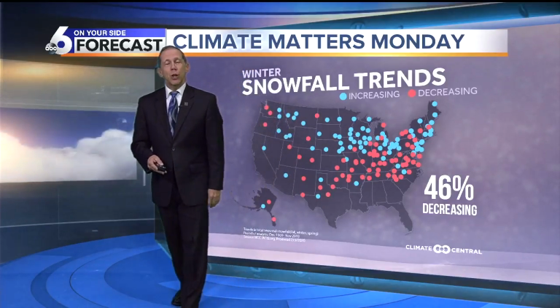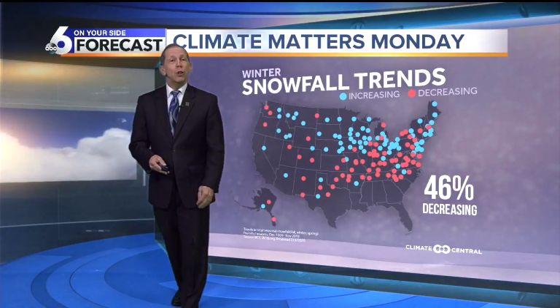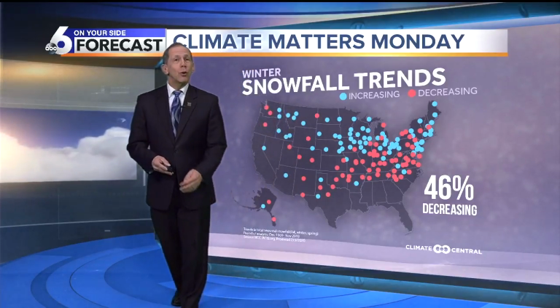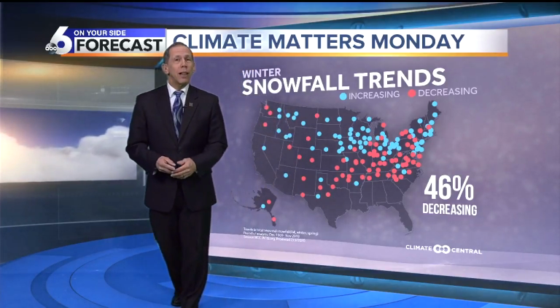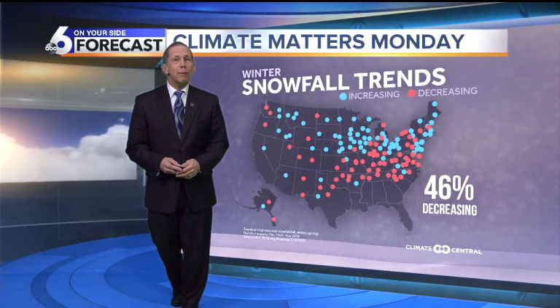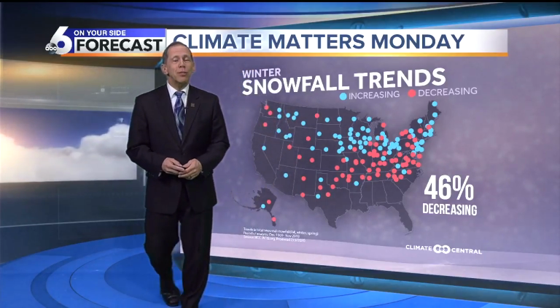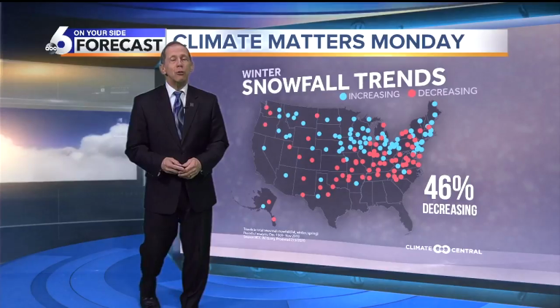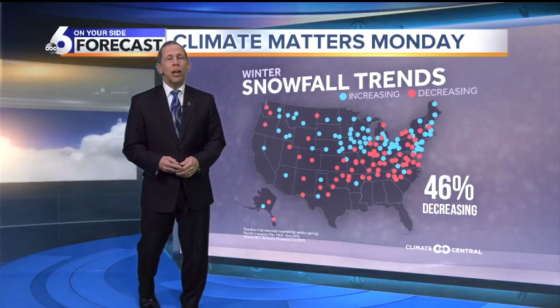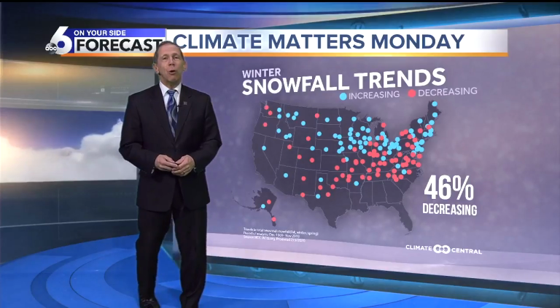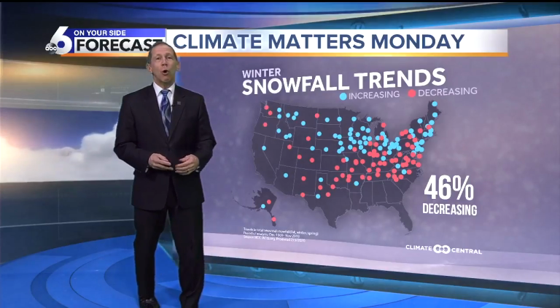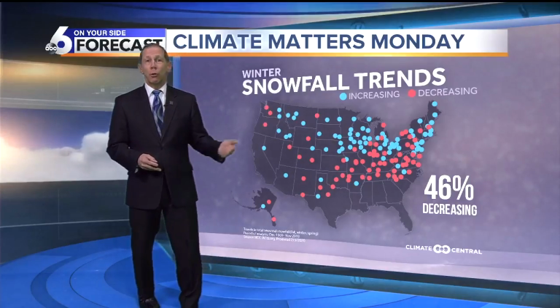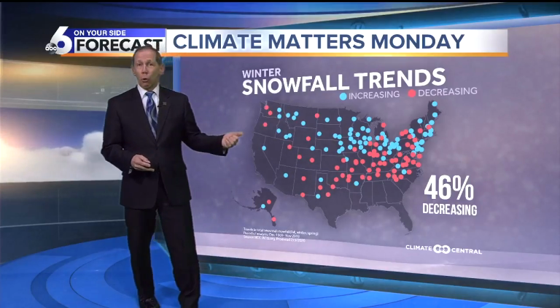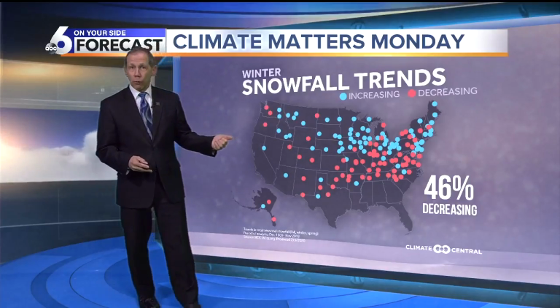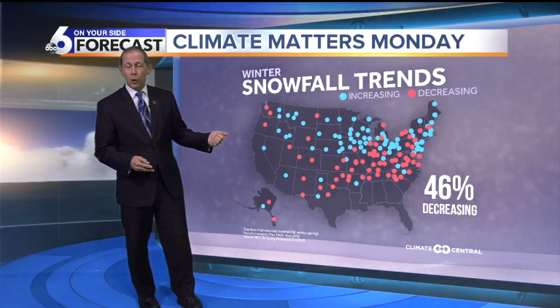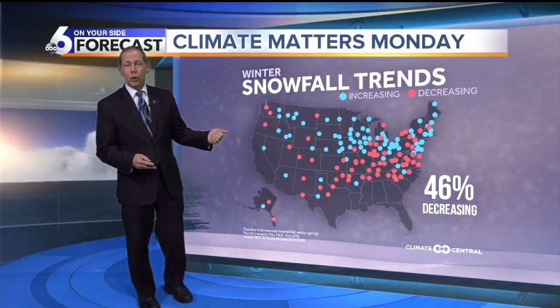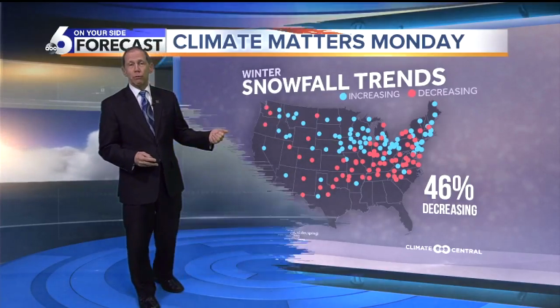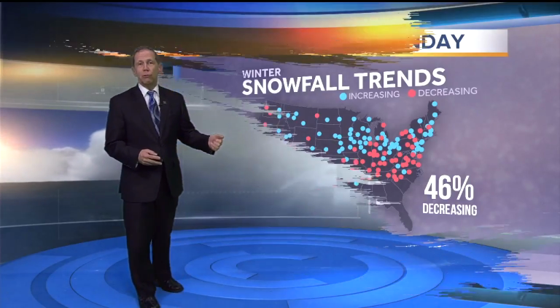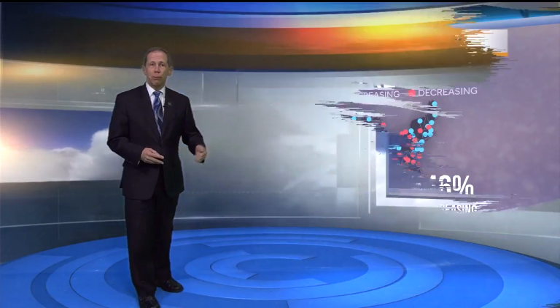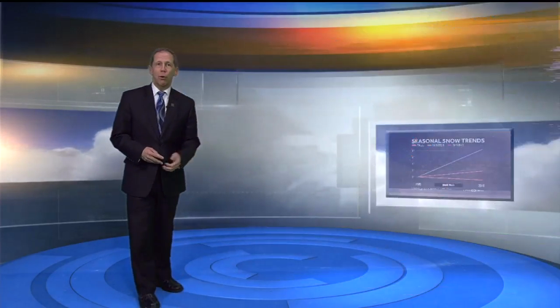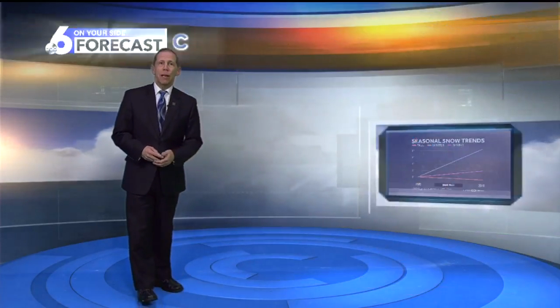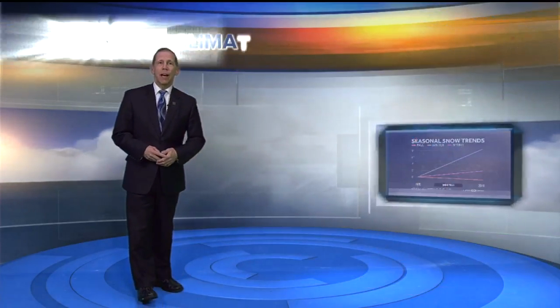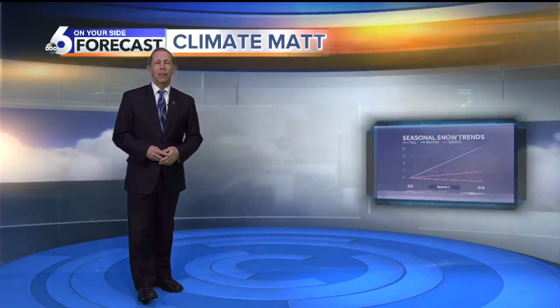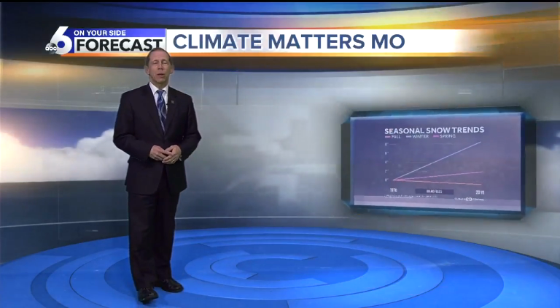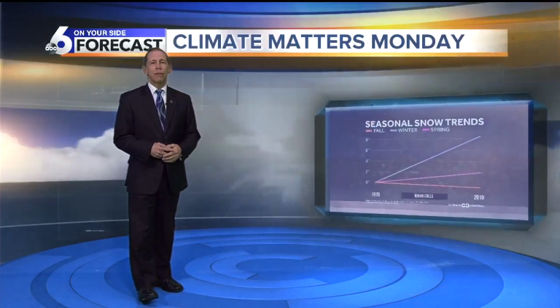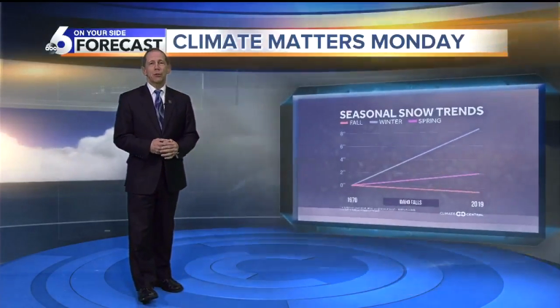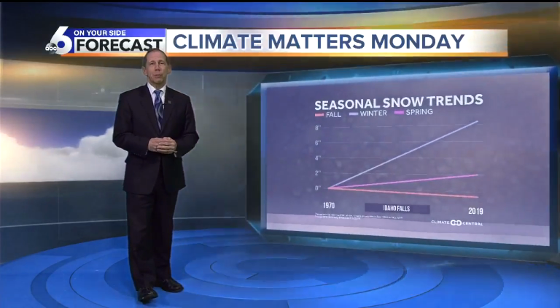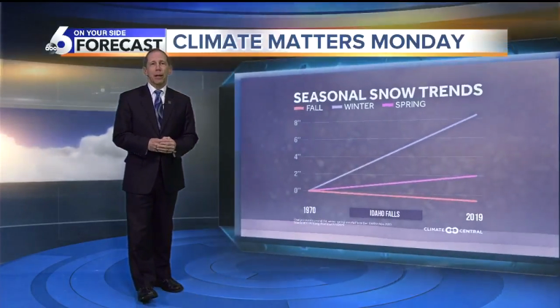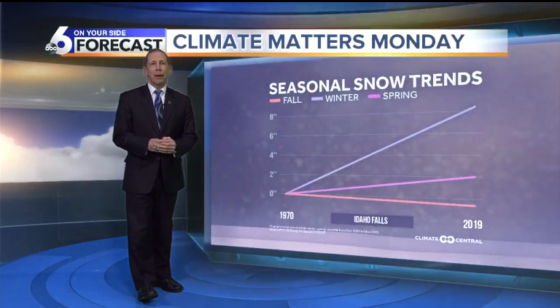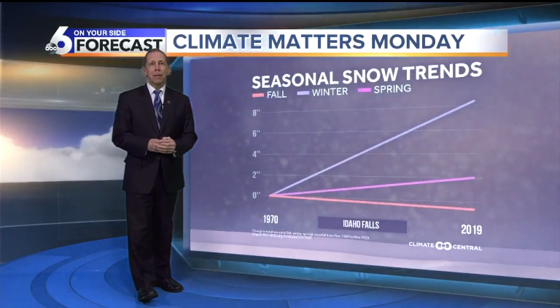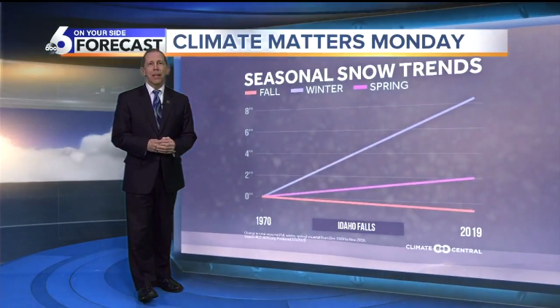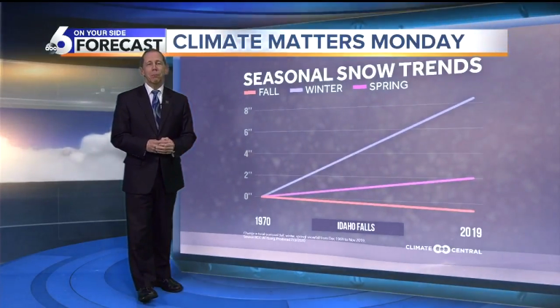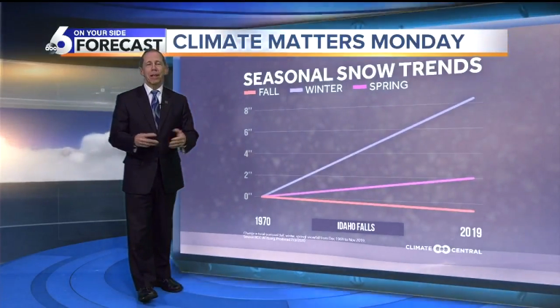You can go to climatecental.org for more information and read the full report on this. We'll have another segment coming up next Monday.